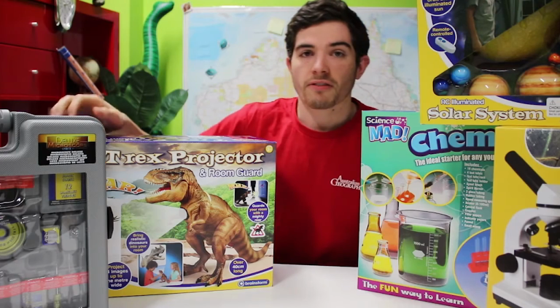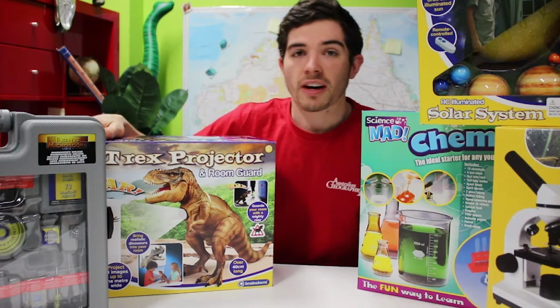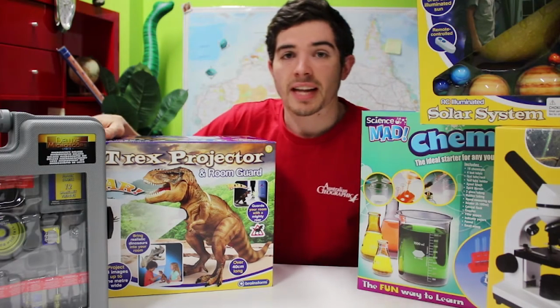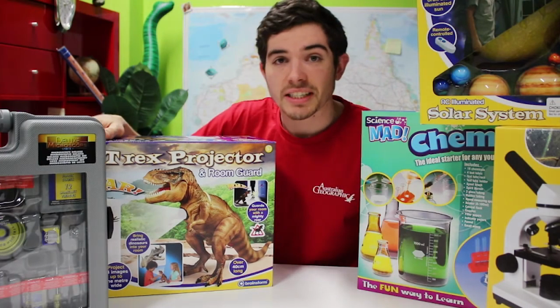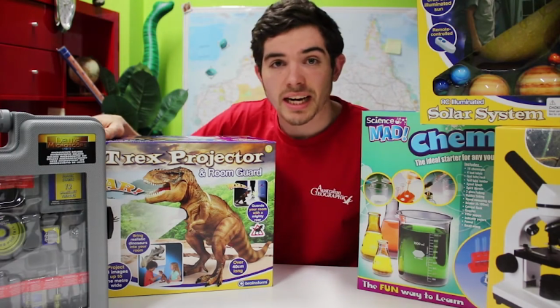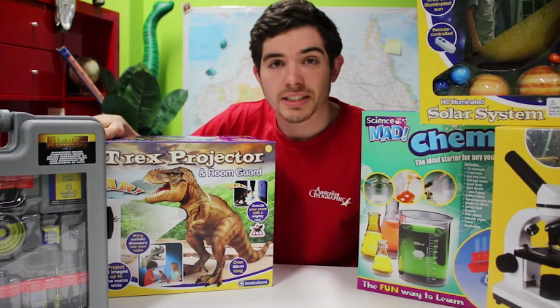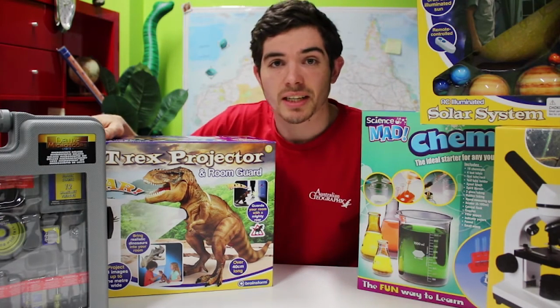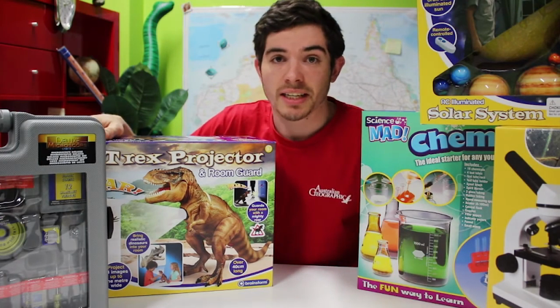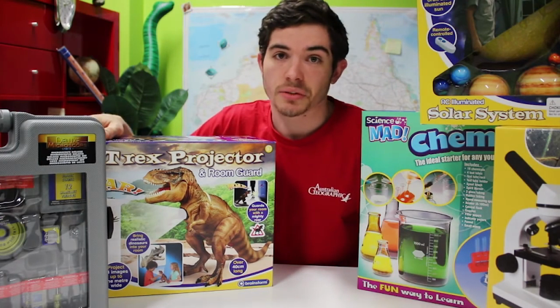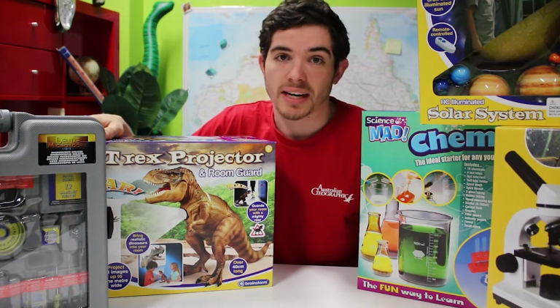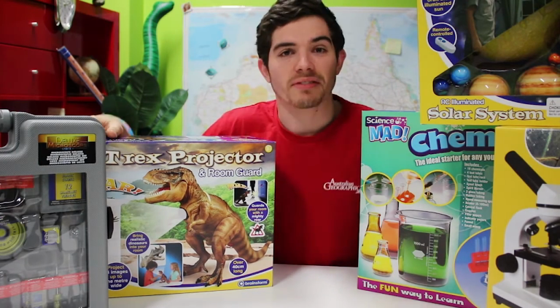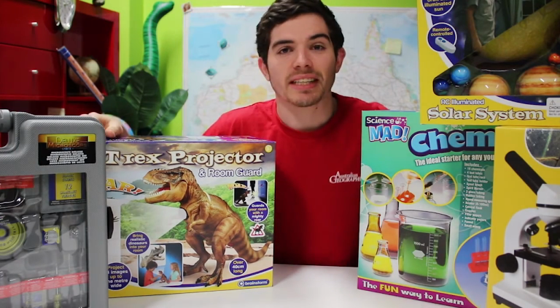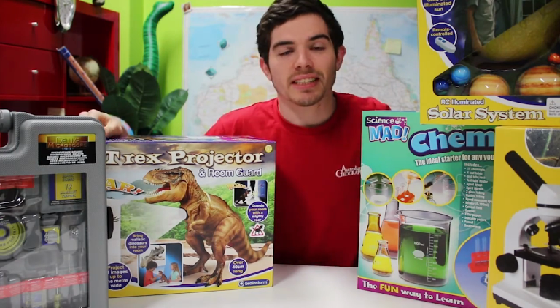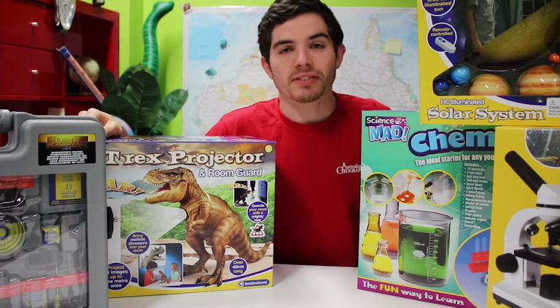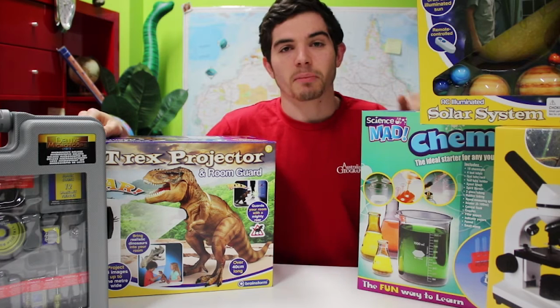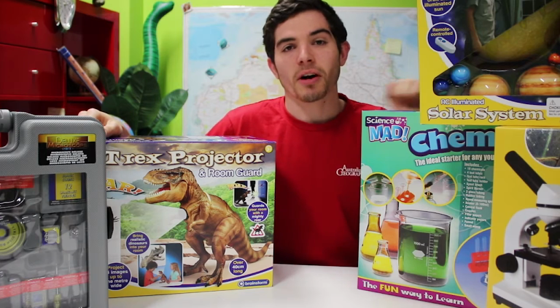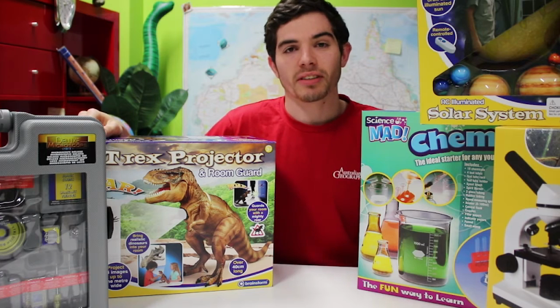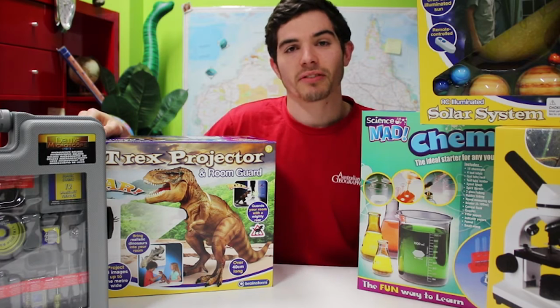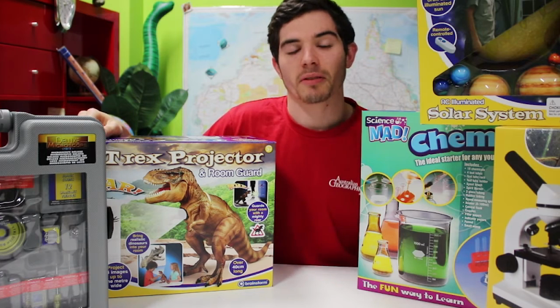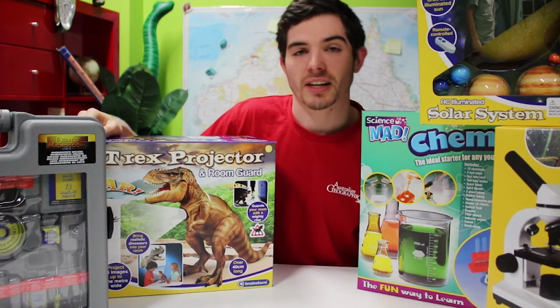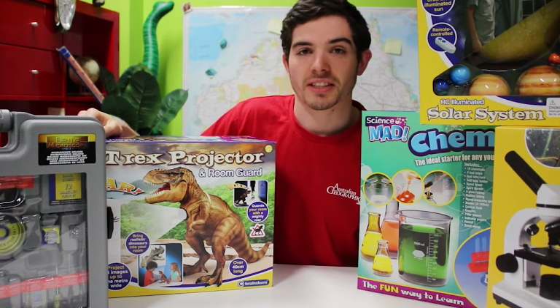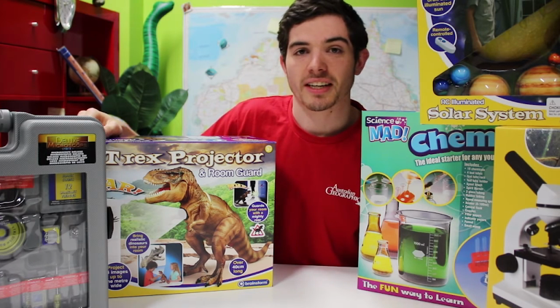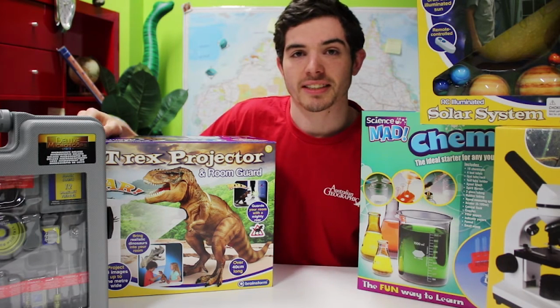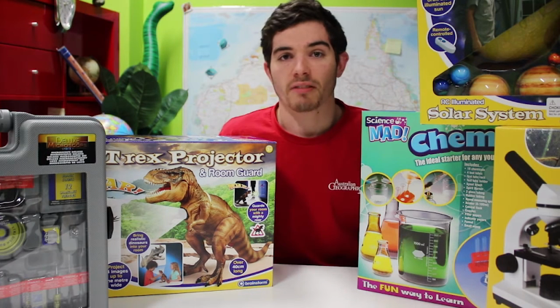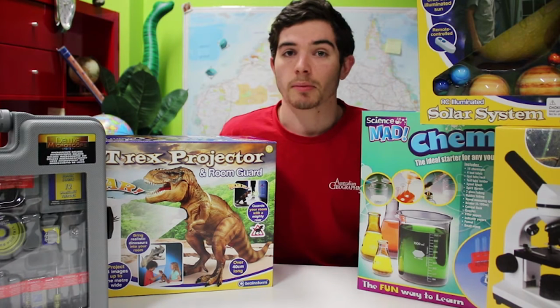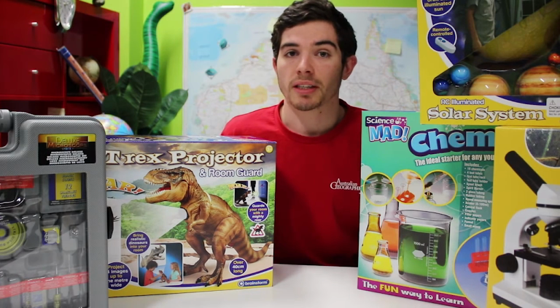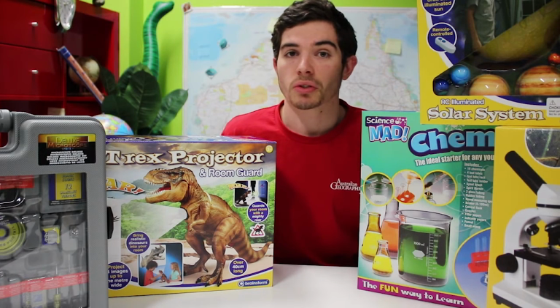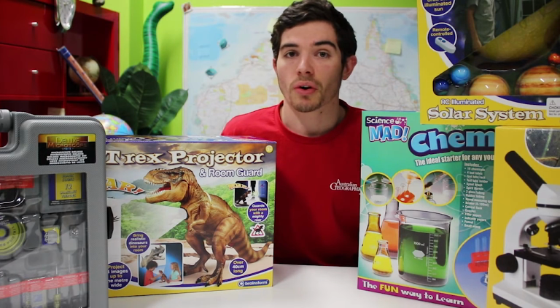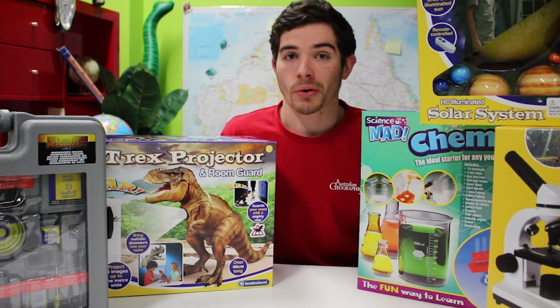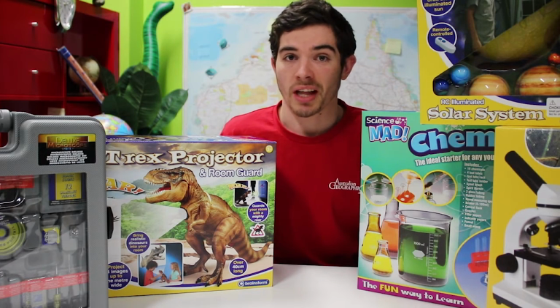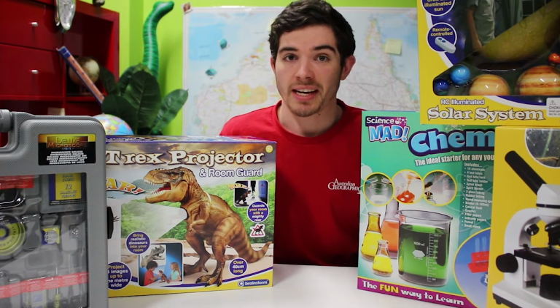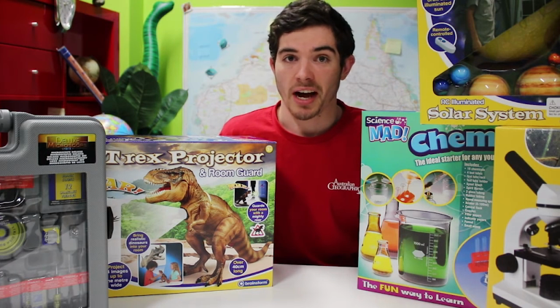Fun, educational, and interactive — these gifts are perfect for the young scientist. Available in-store and online now.